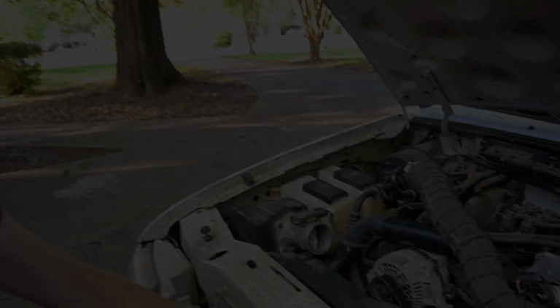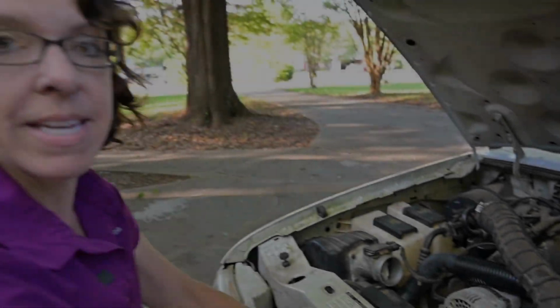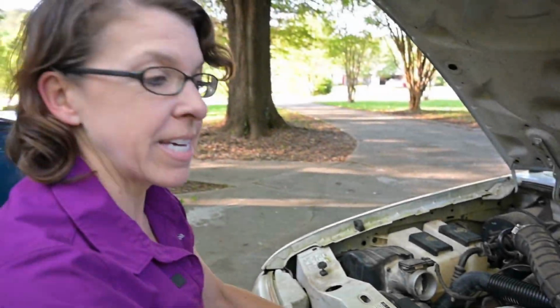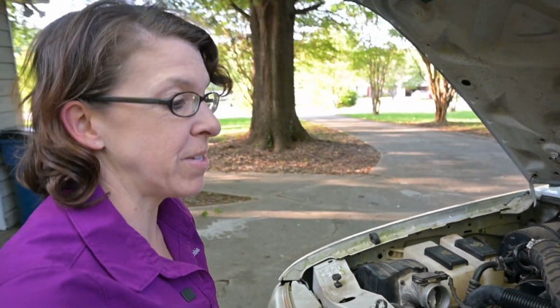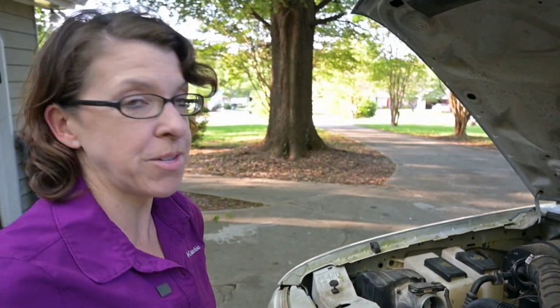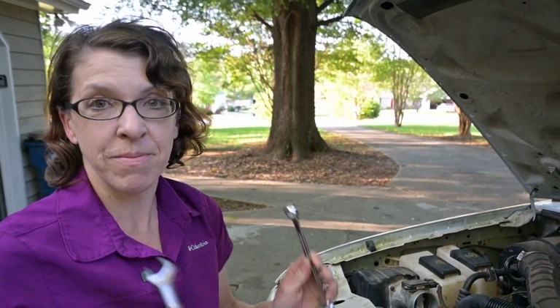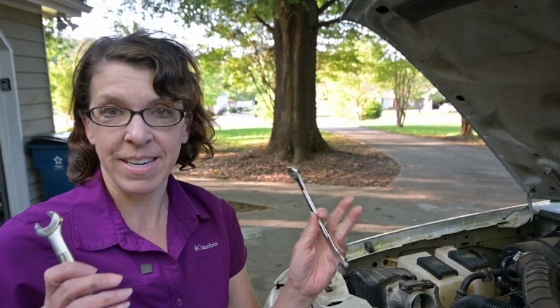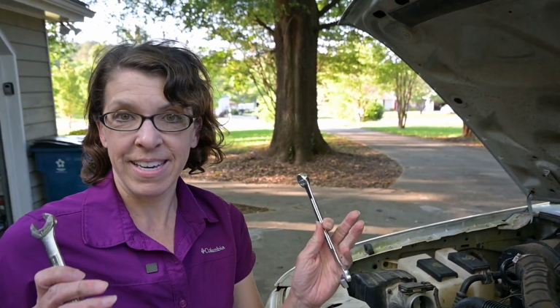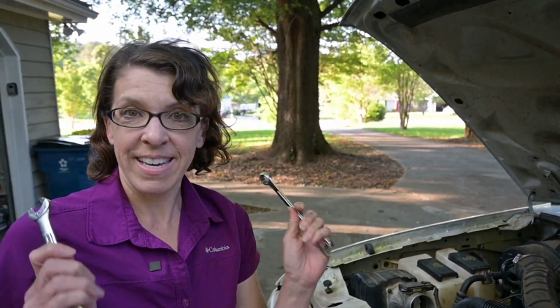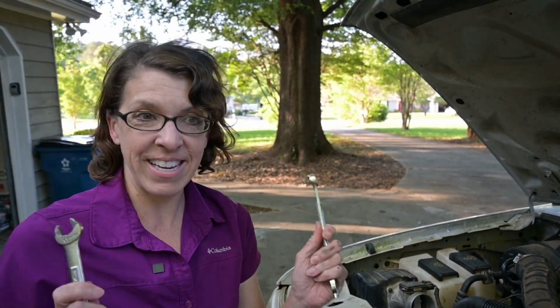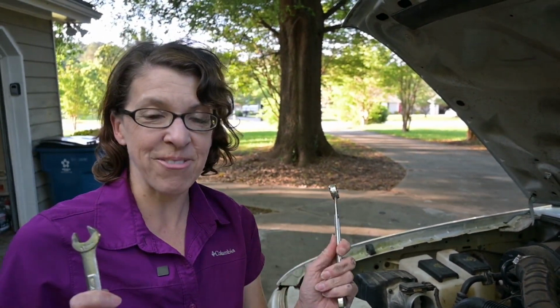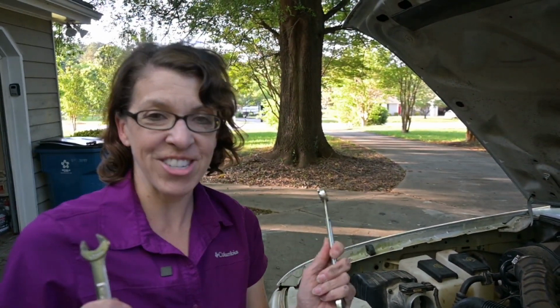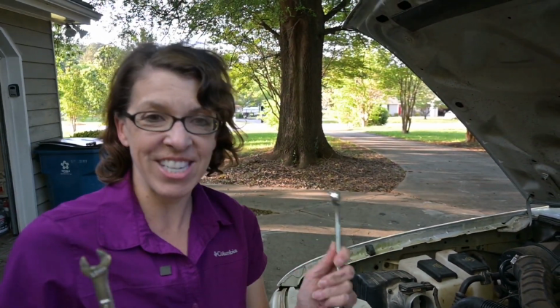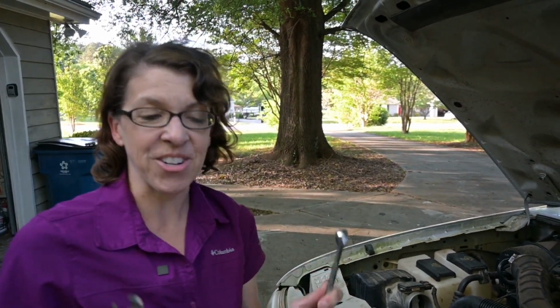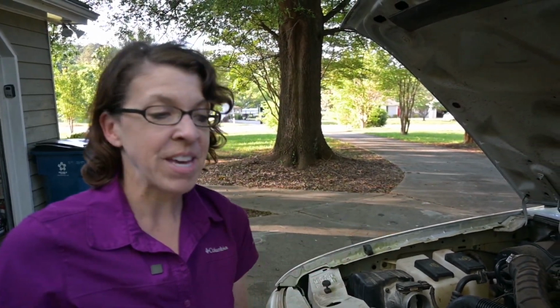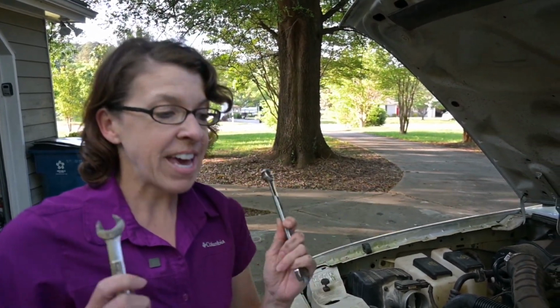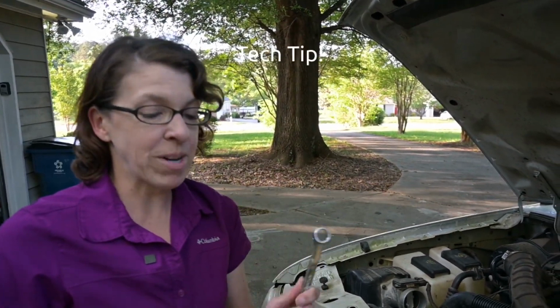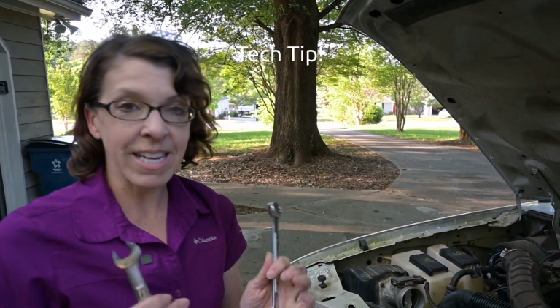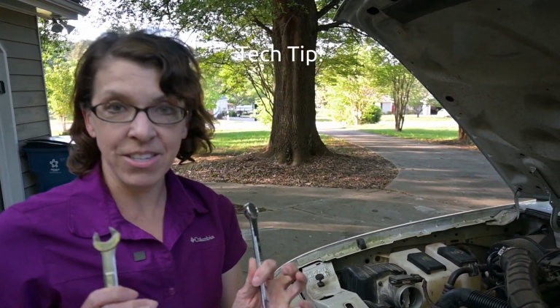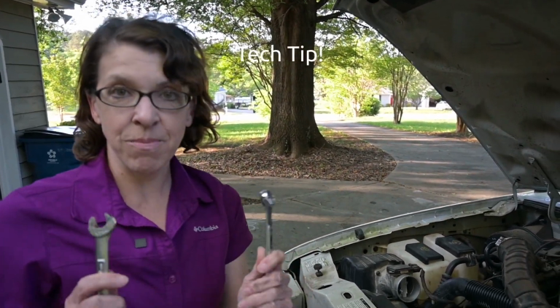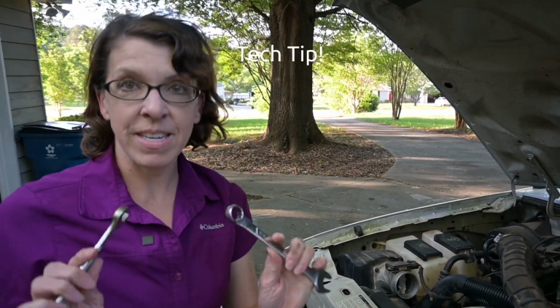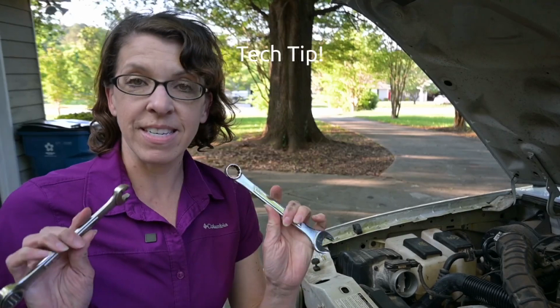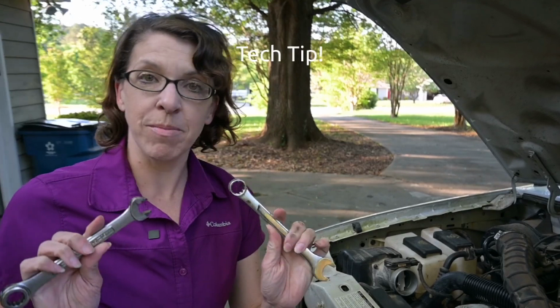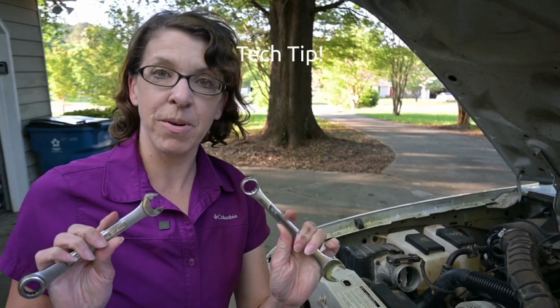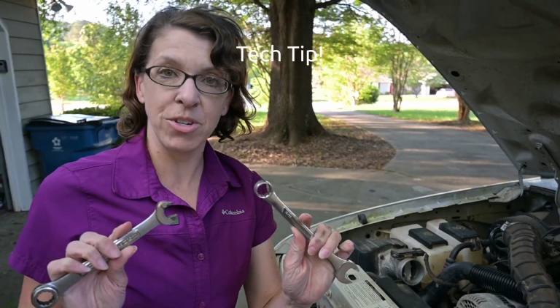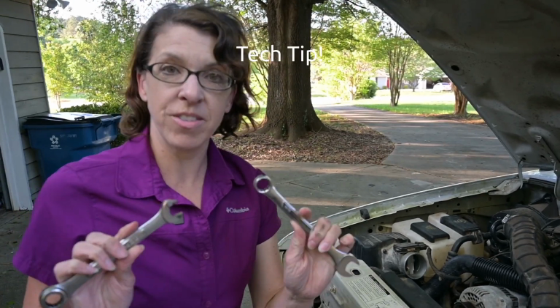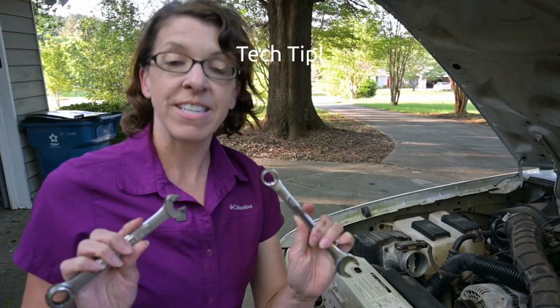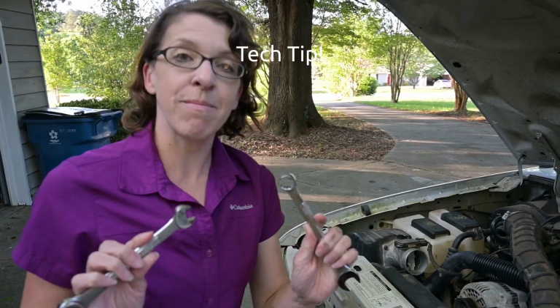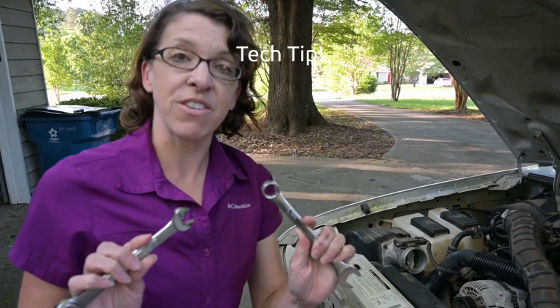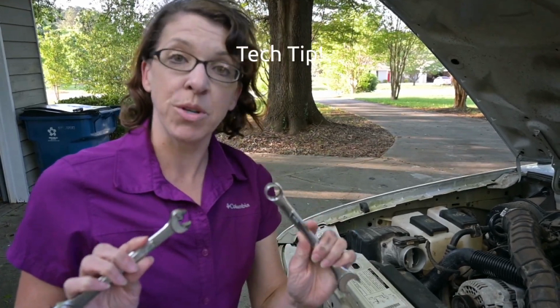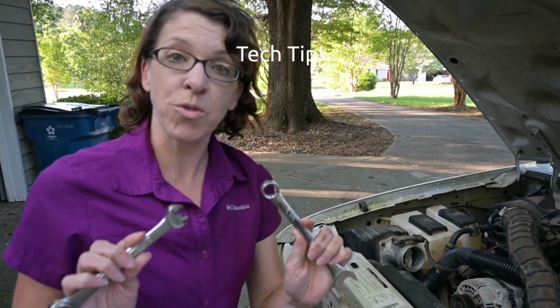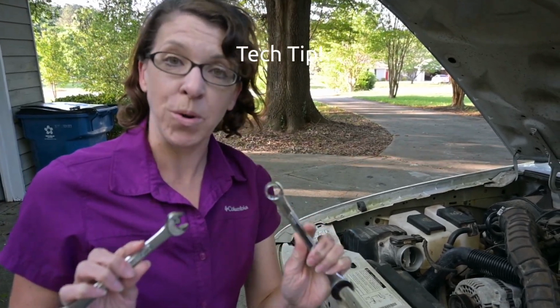The next step is to get a wrench on the tensioner, and what I like to do is double up on the wrenches to give myself a little more torque.